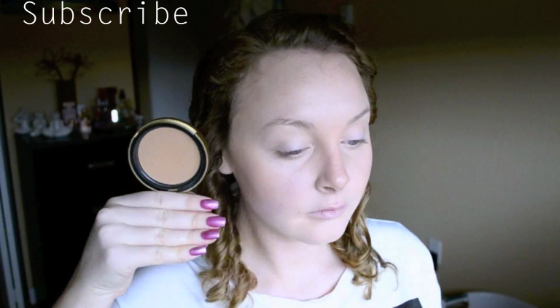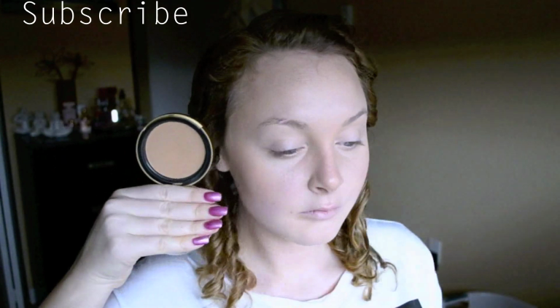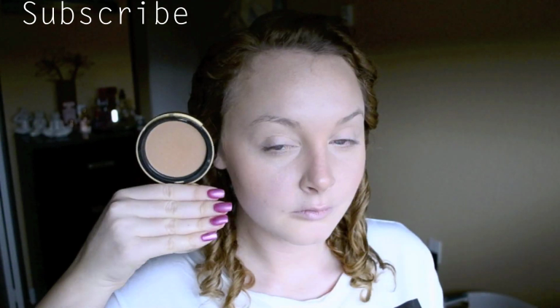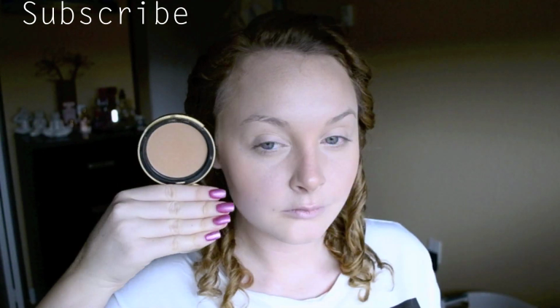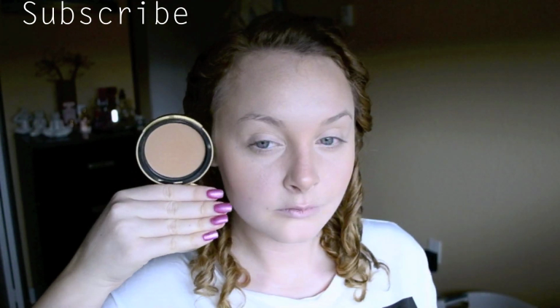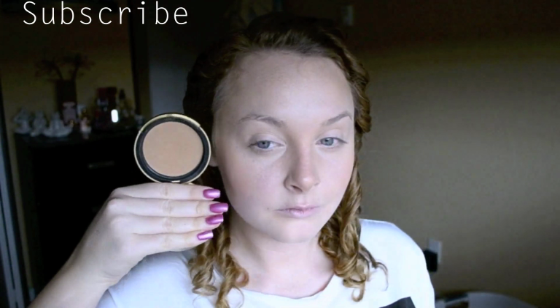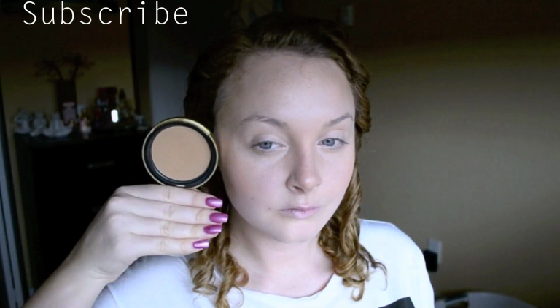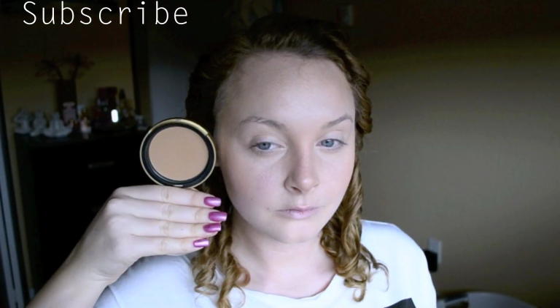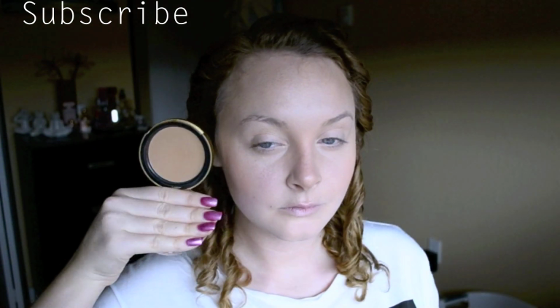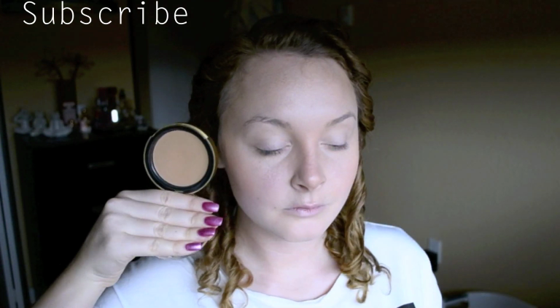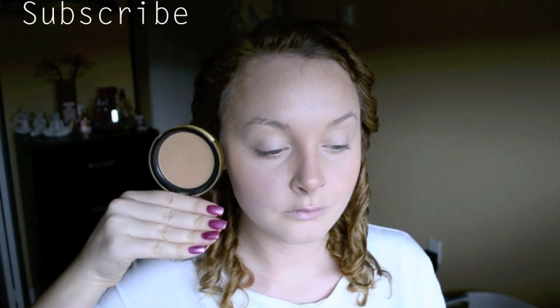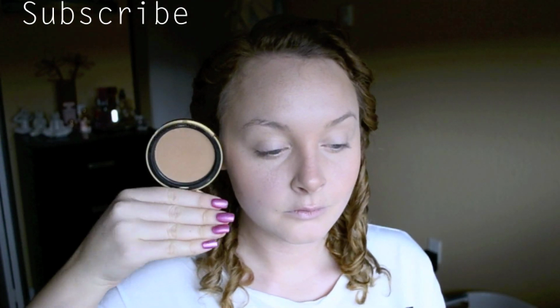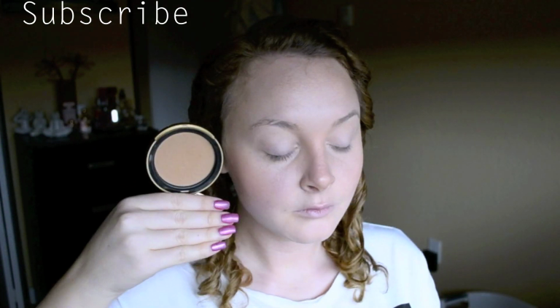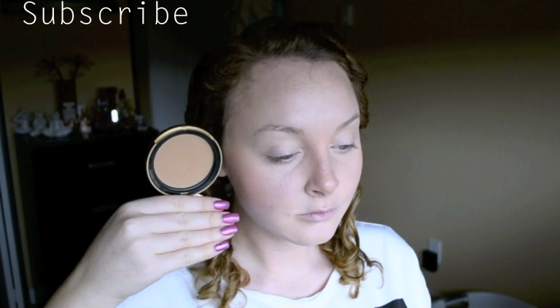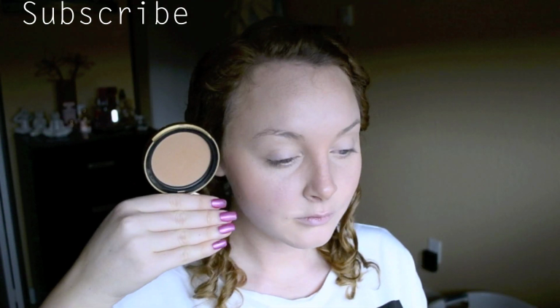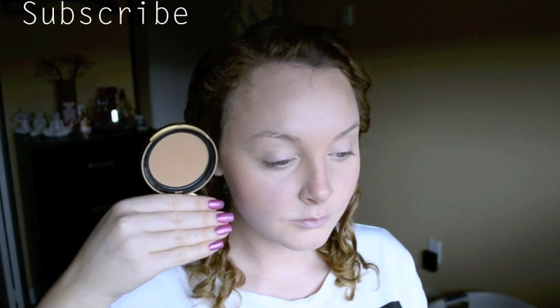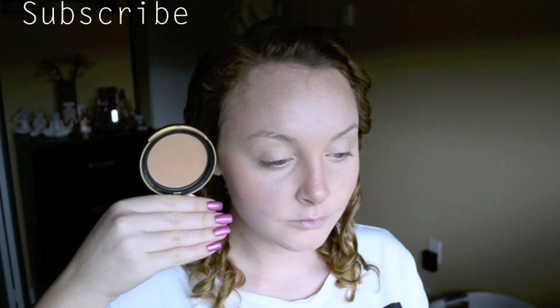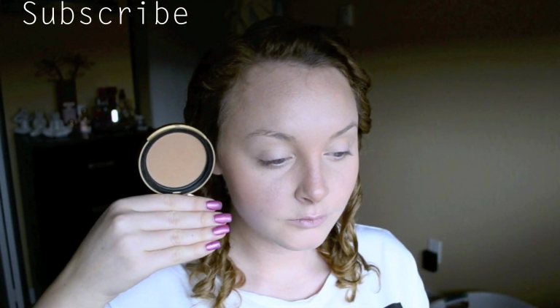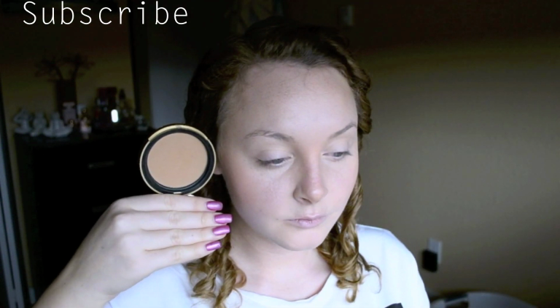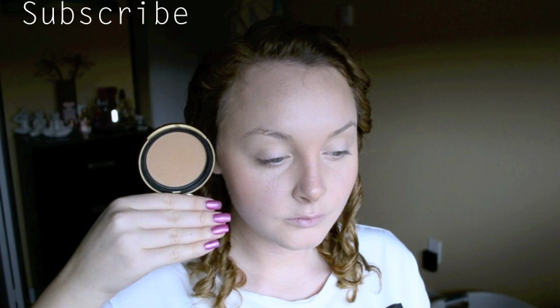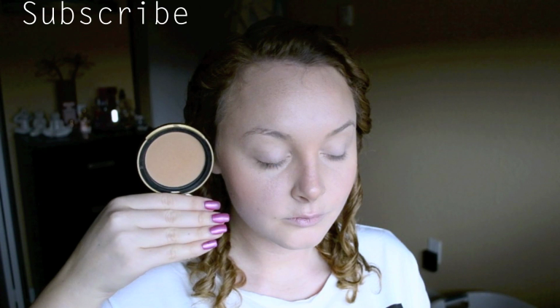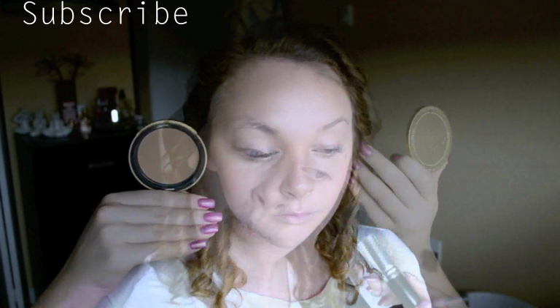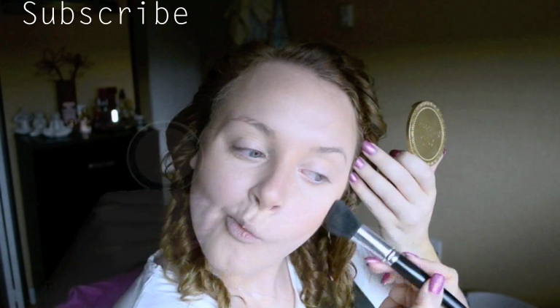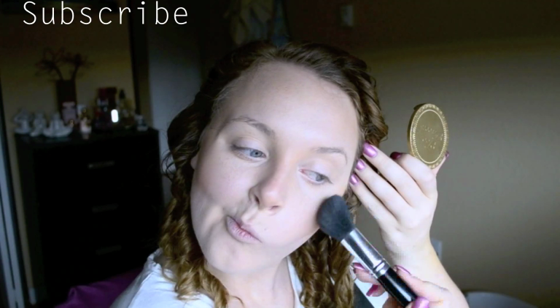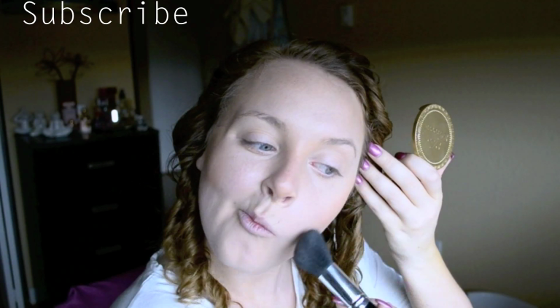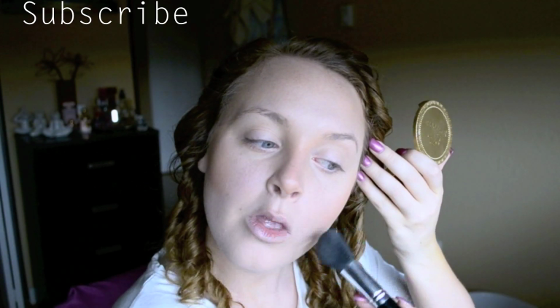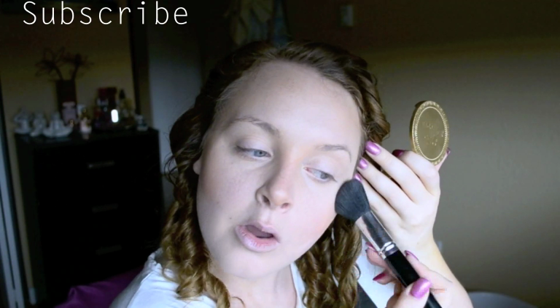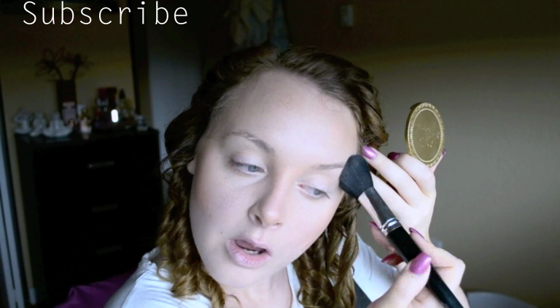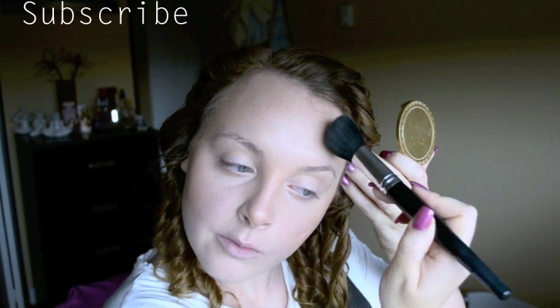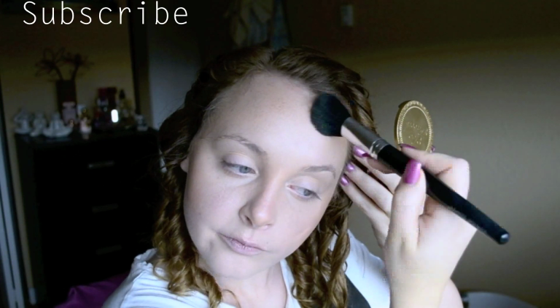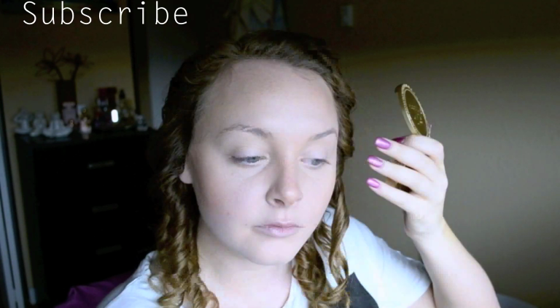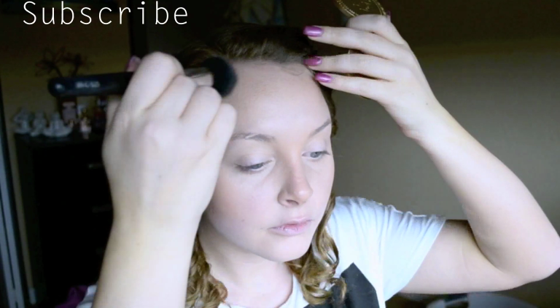Now take your favorite bronzer and go over the parts of your face where we applied the contour or bronzing.